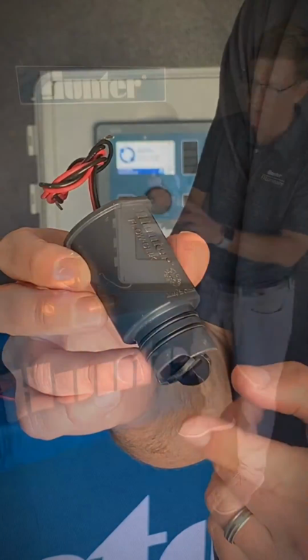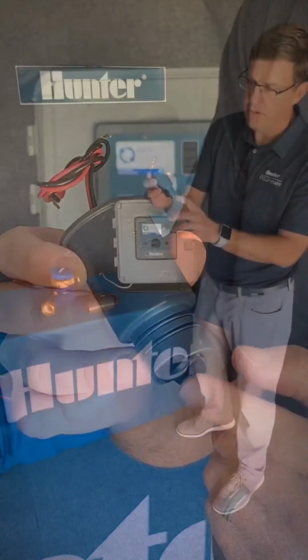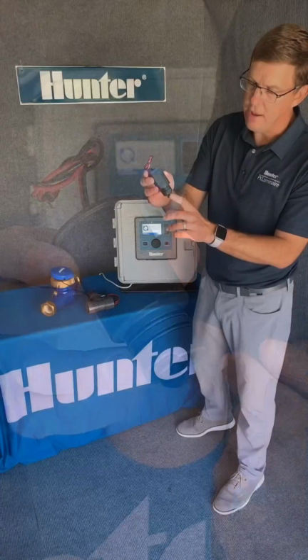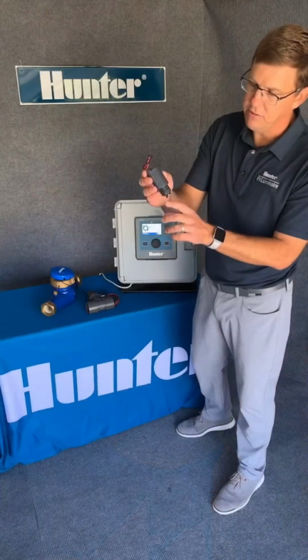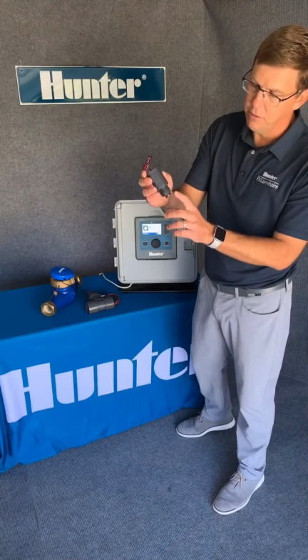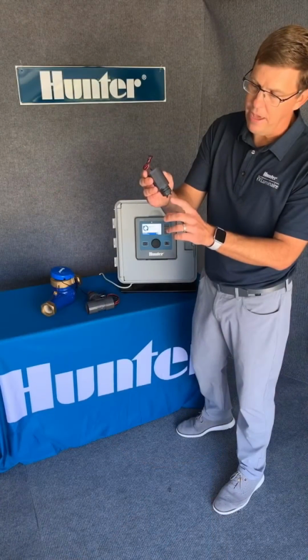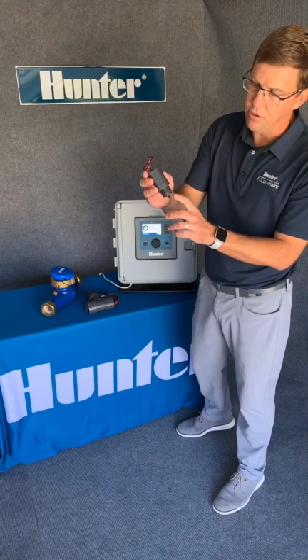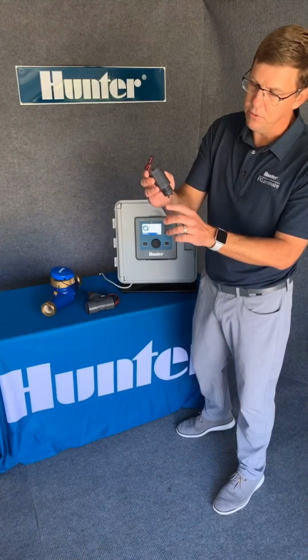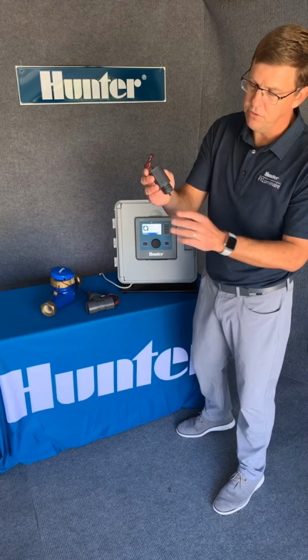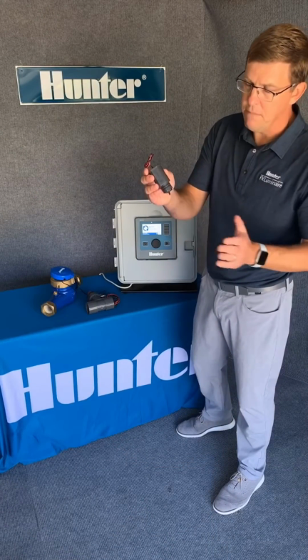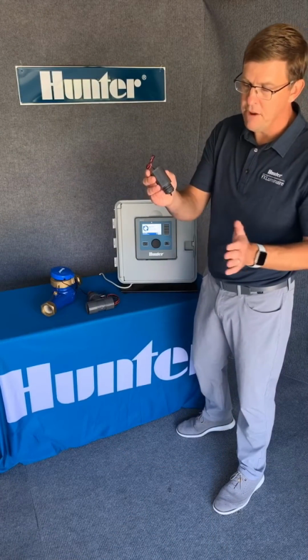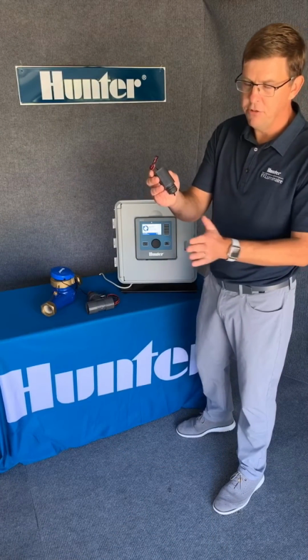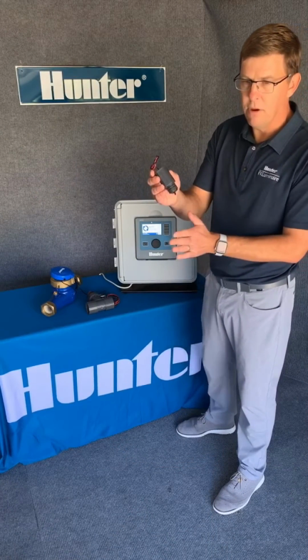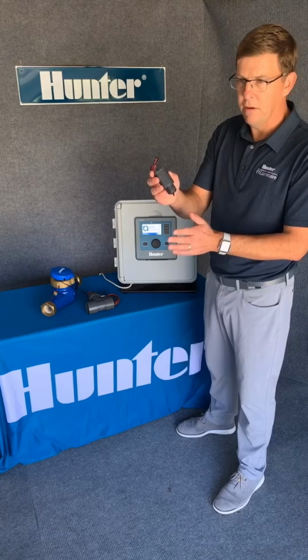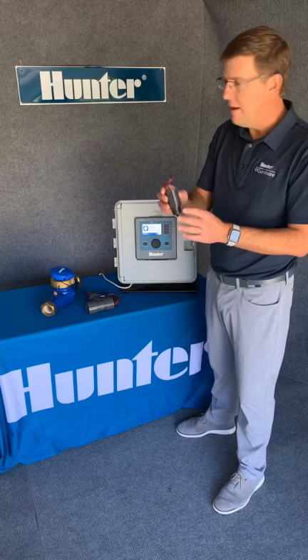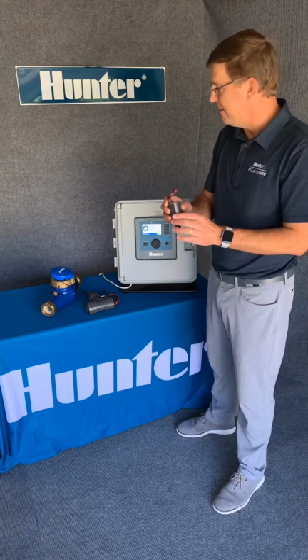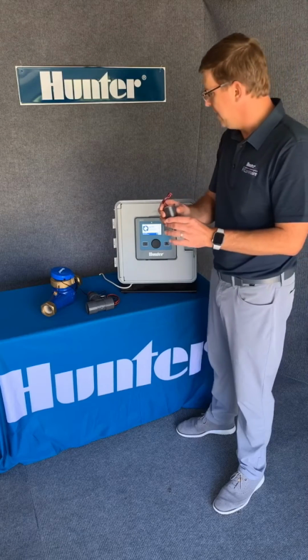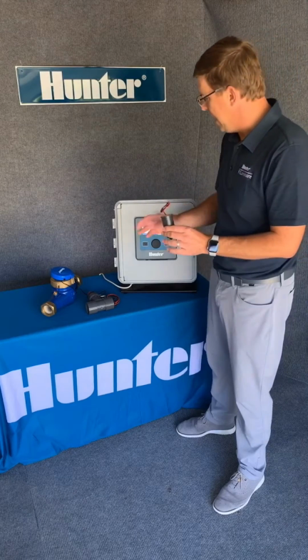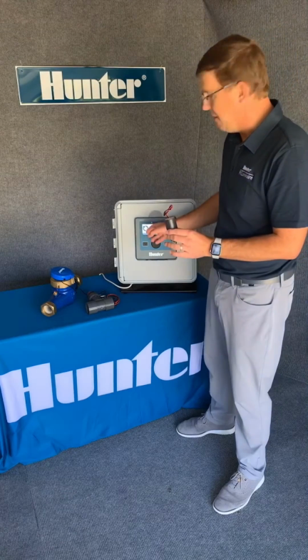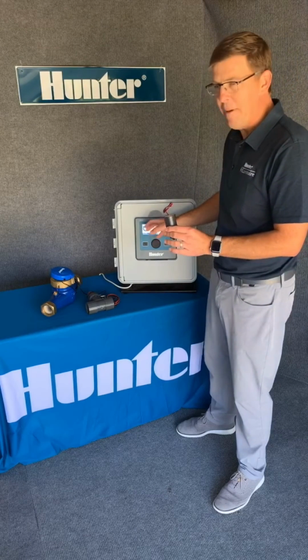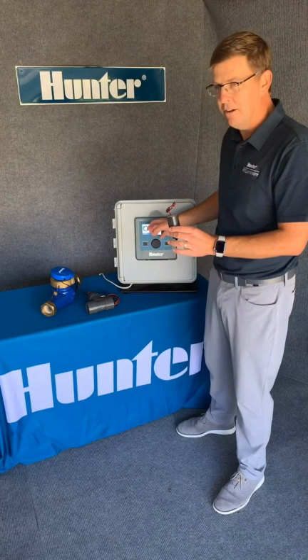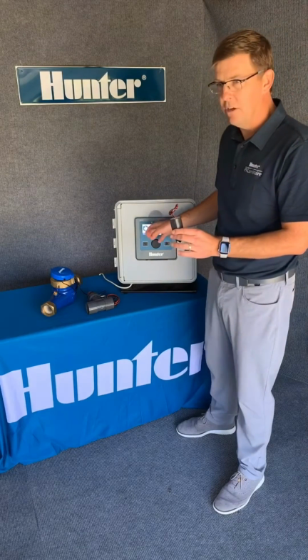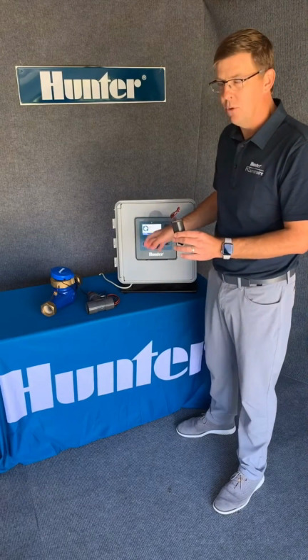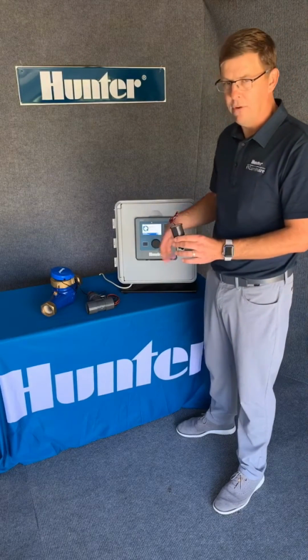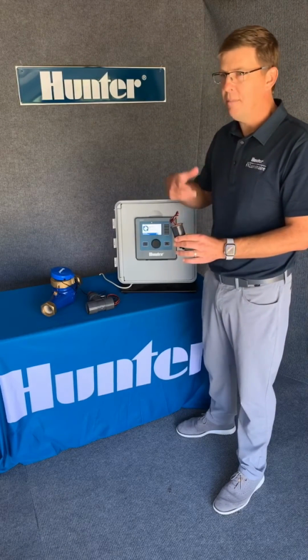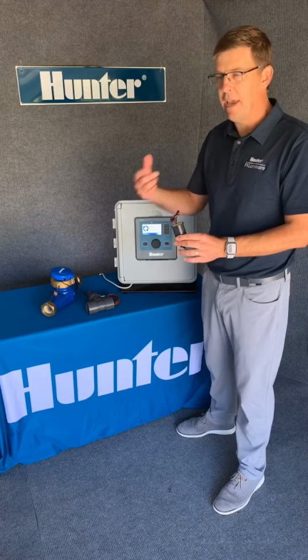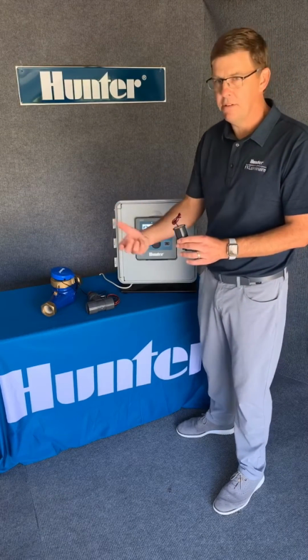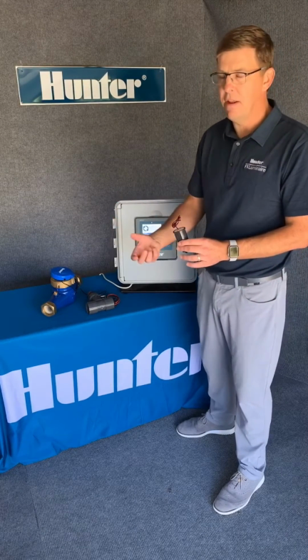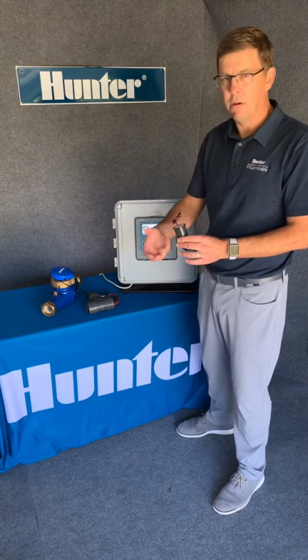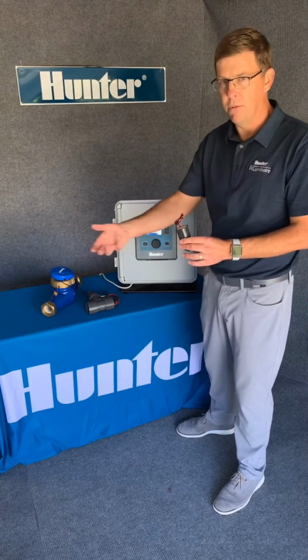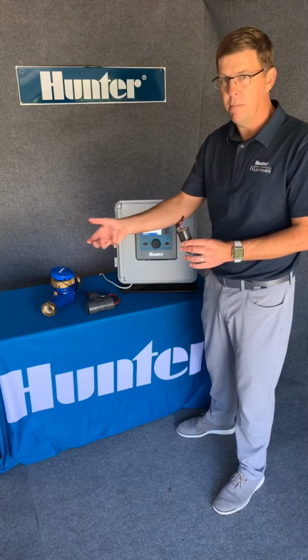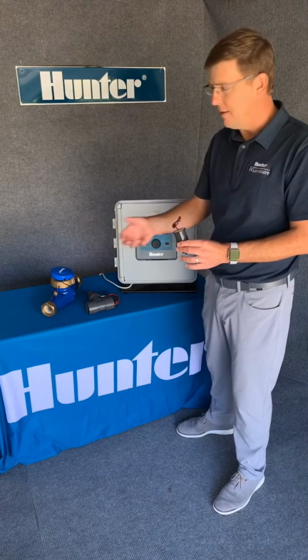As the little paddle wheel moves, it measures the water and sends data back to the controller for how many gallons per minute are going through your main line.